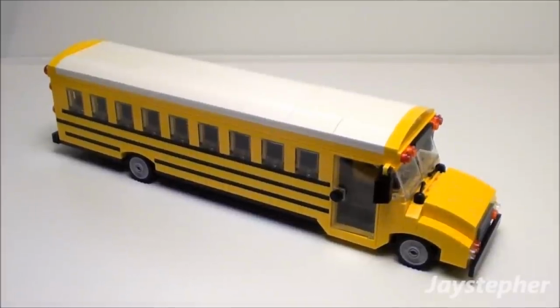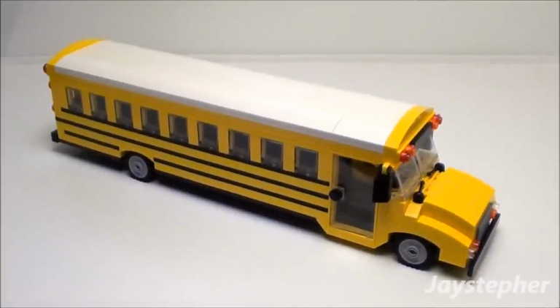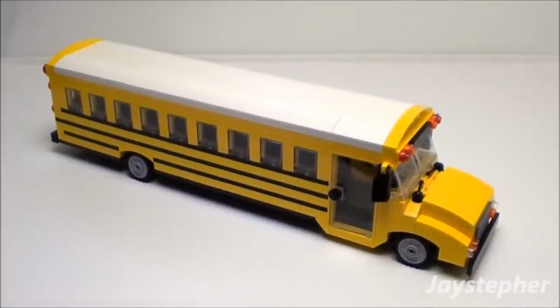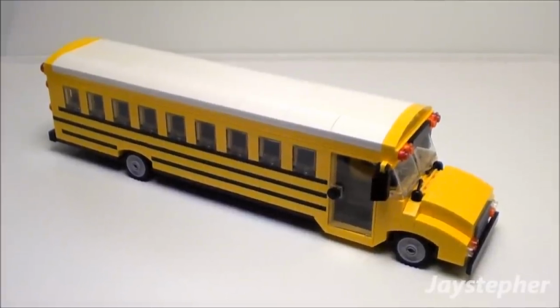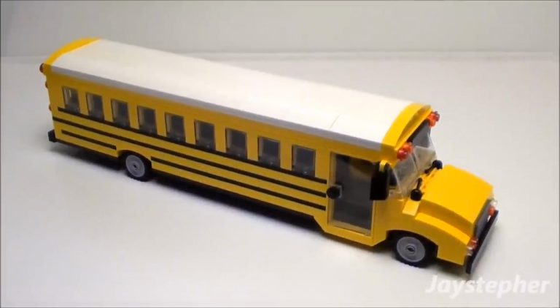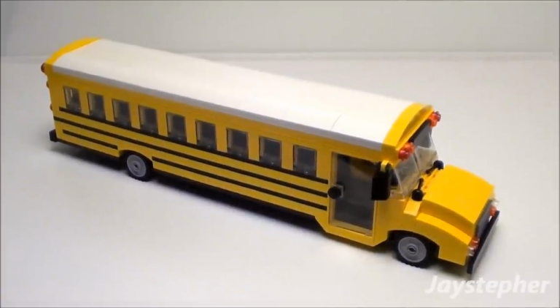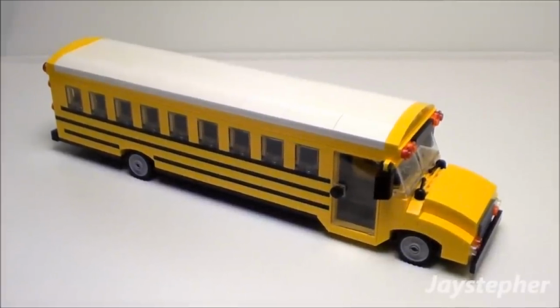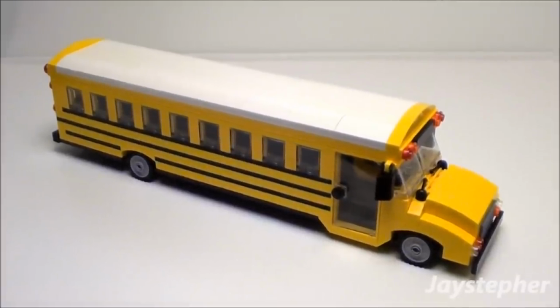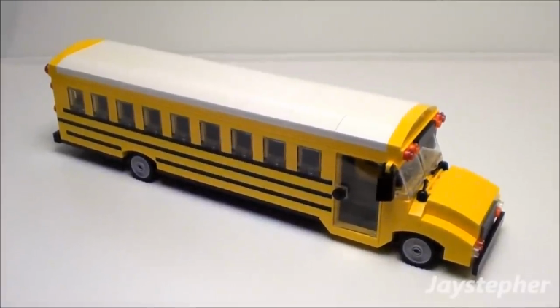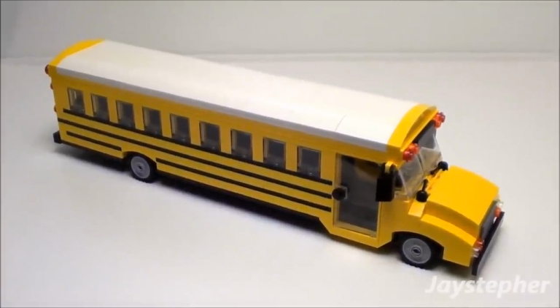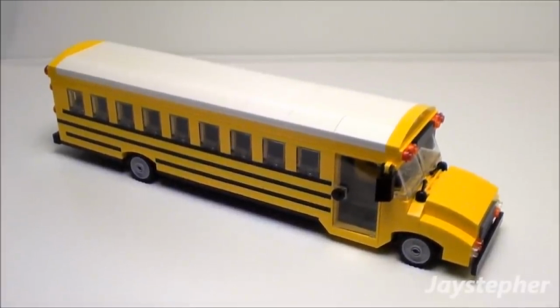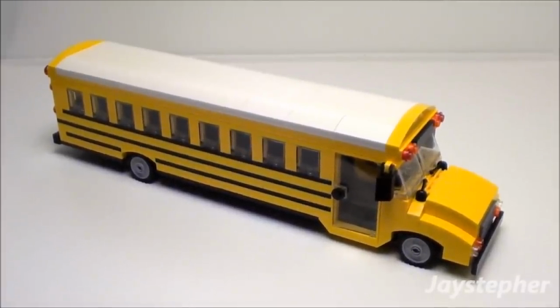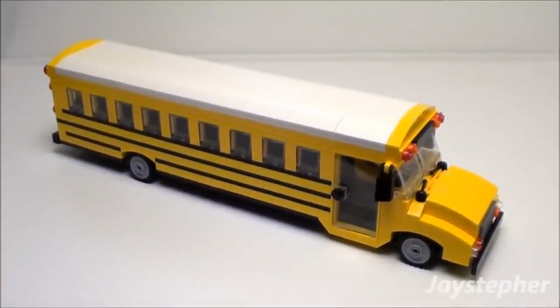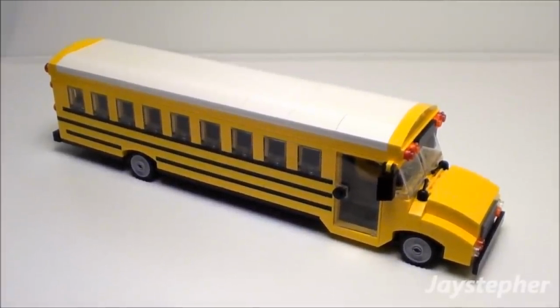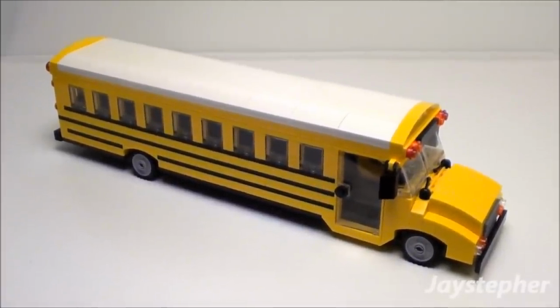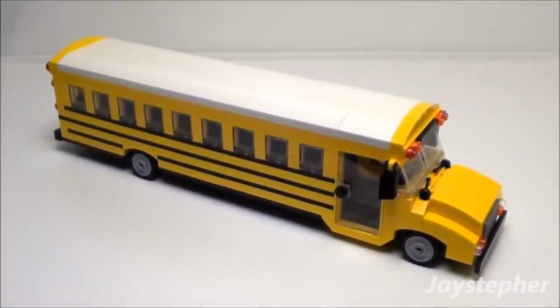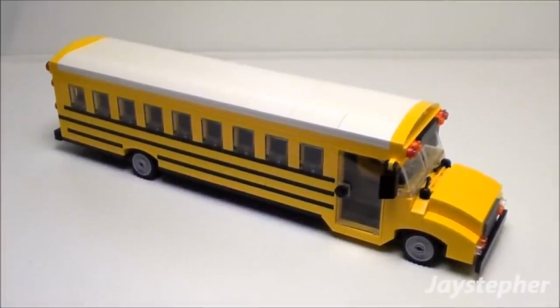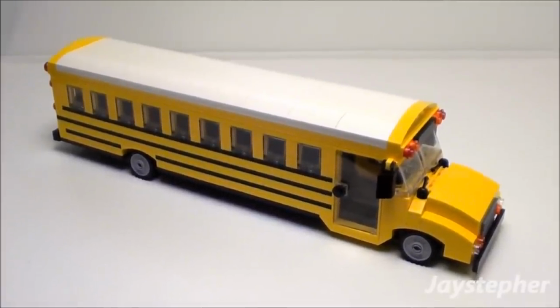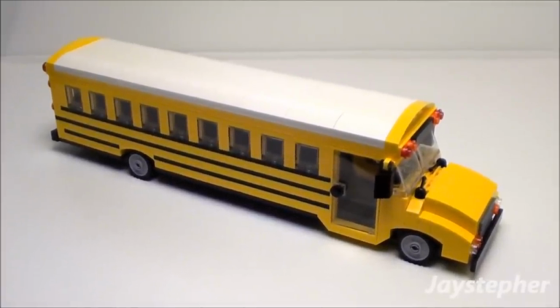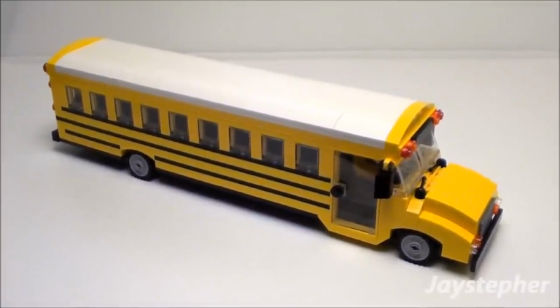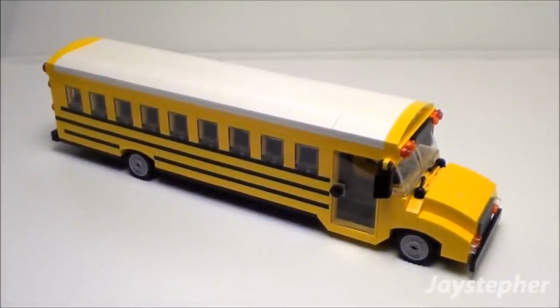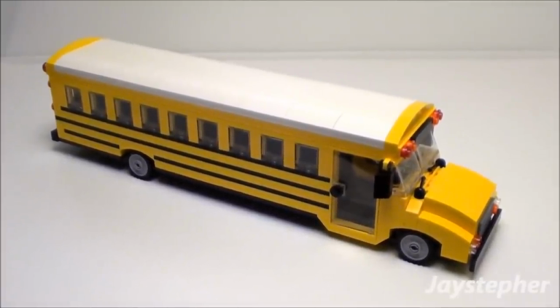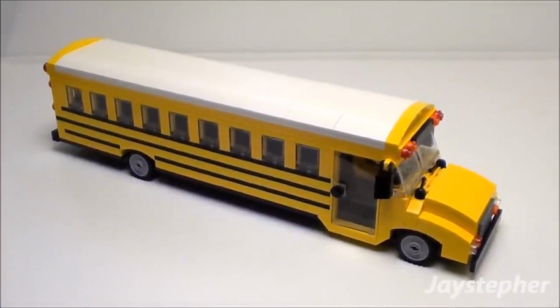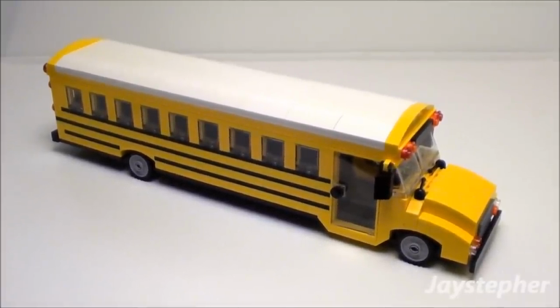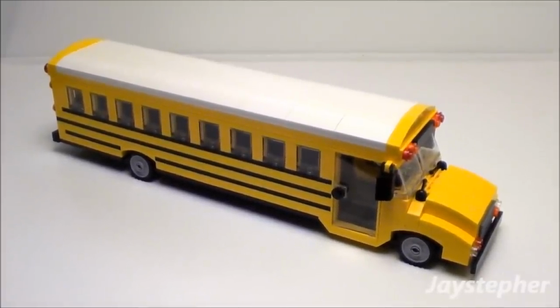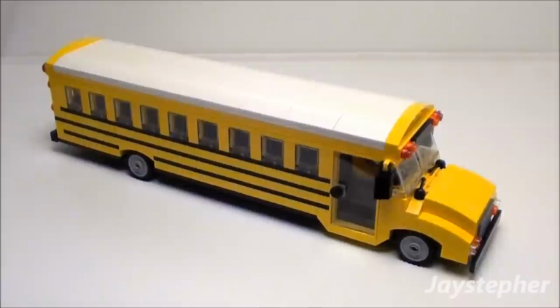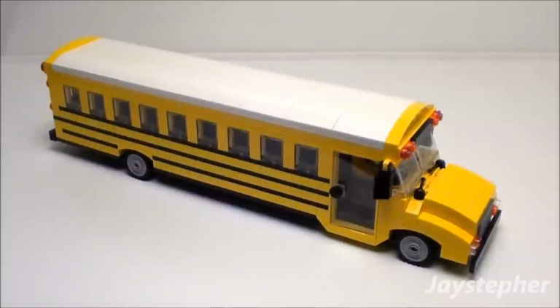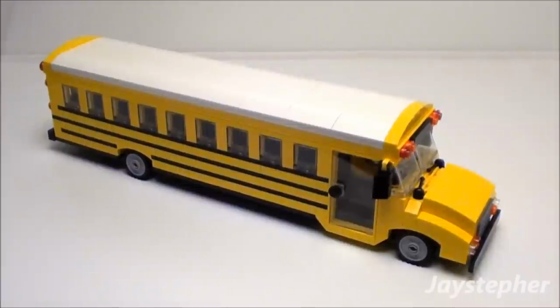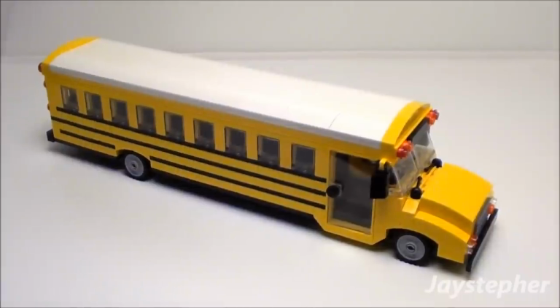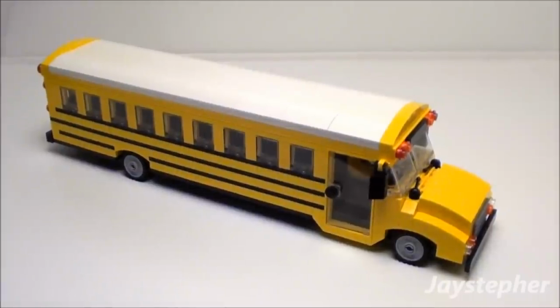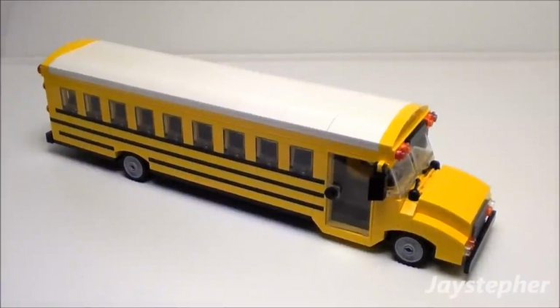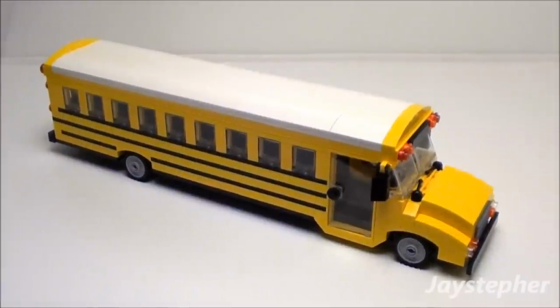Jastubber presents my latest custom build: an 18-passenger LEGO Yellow School Bus.